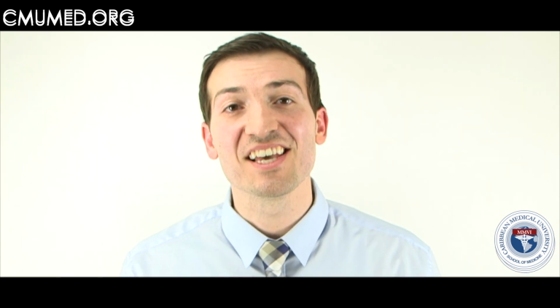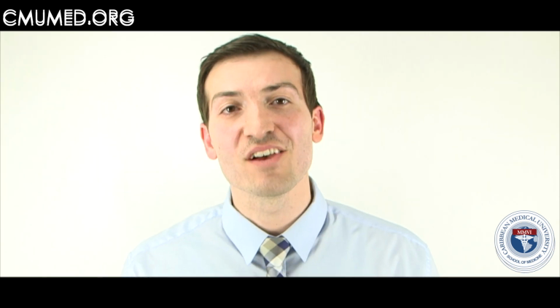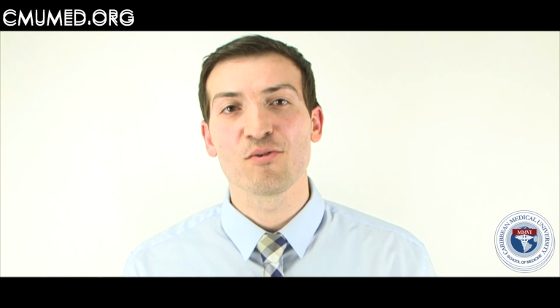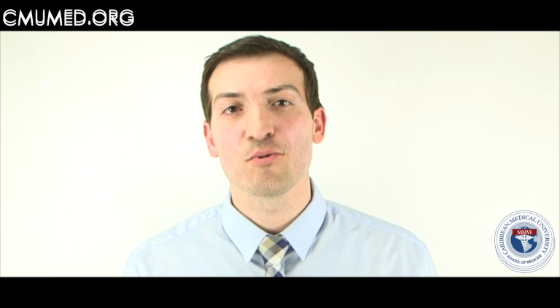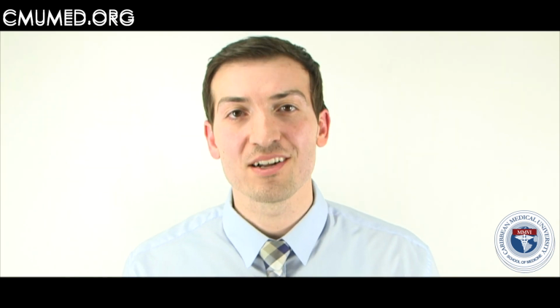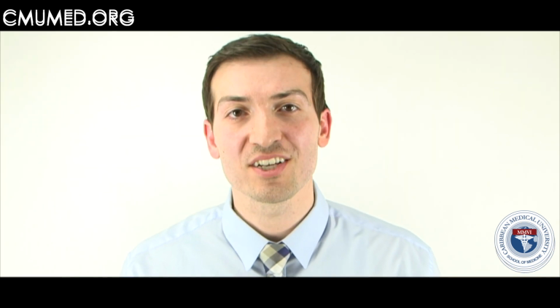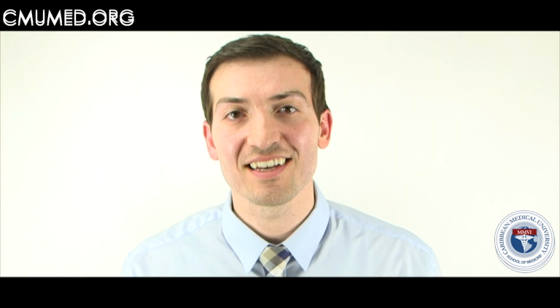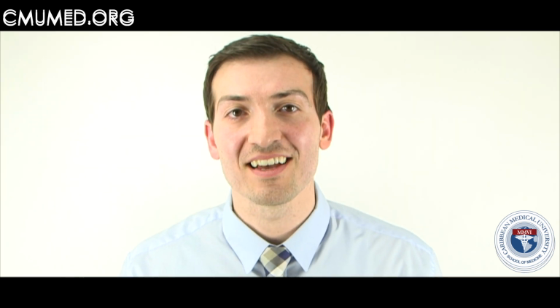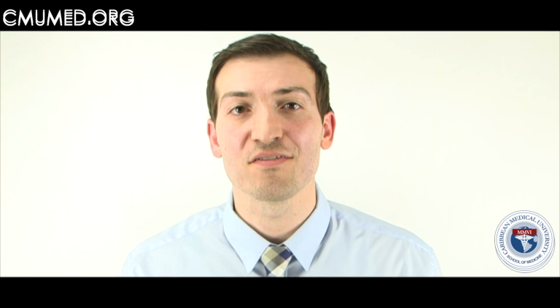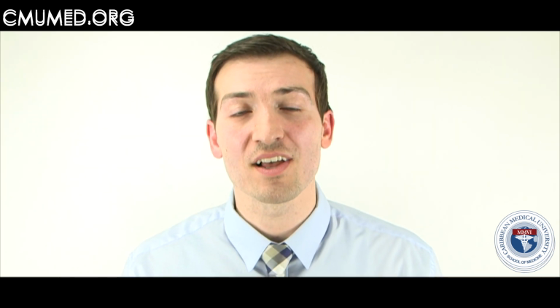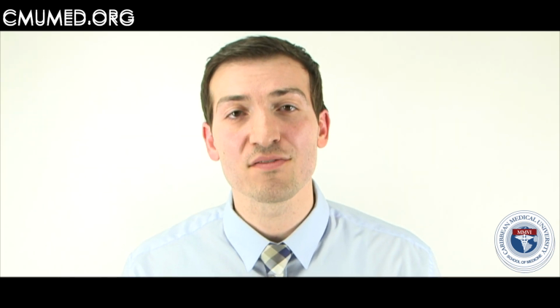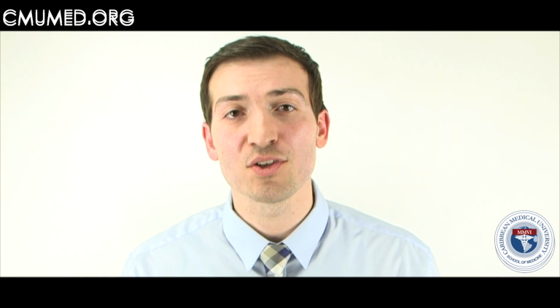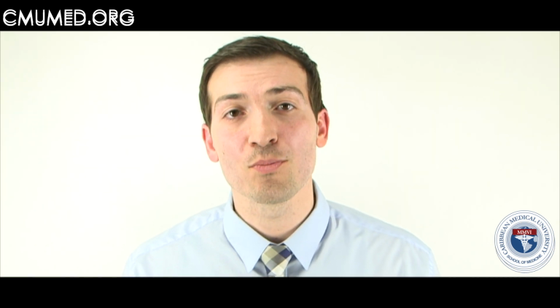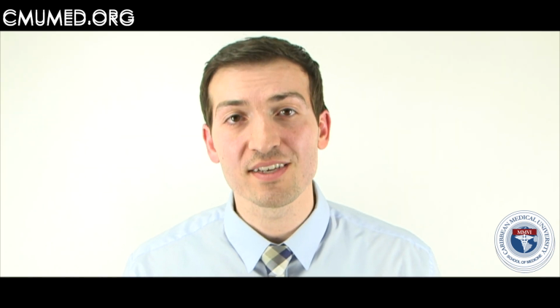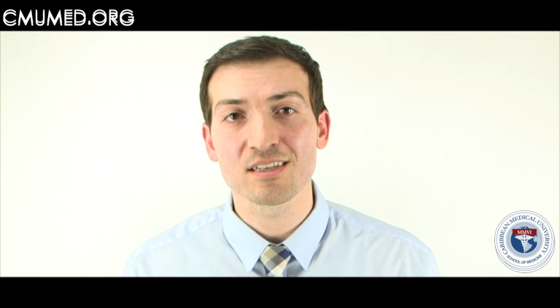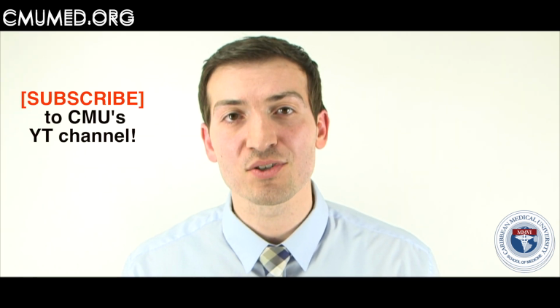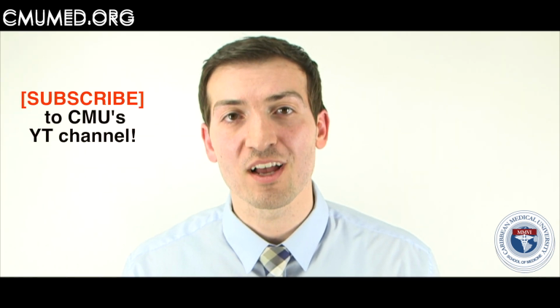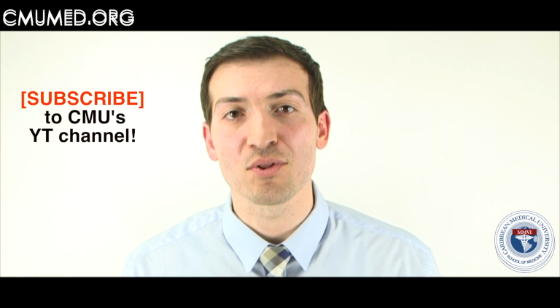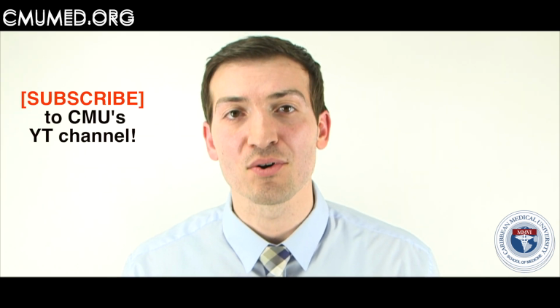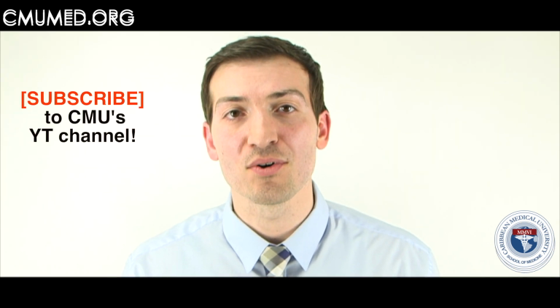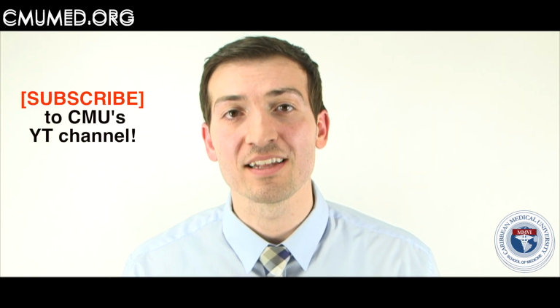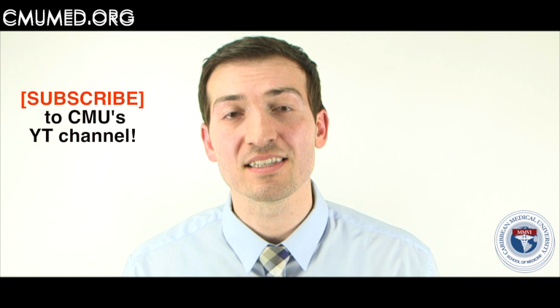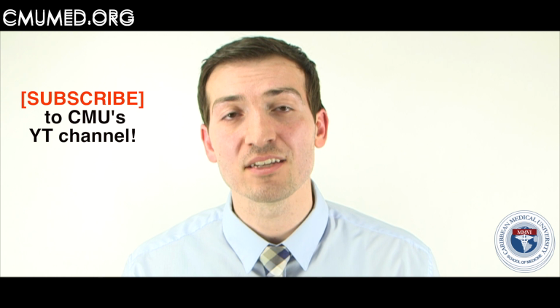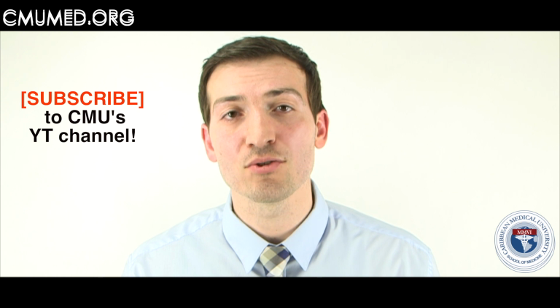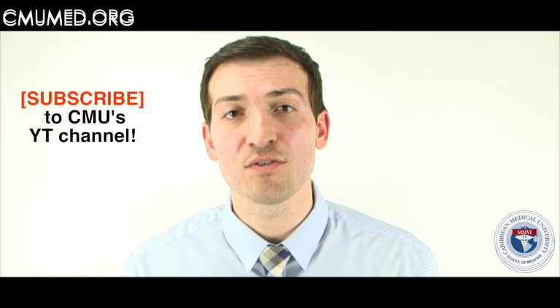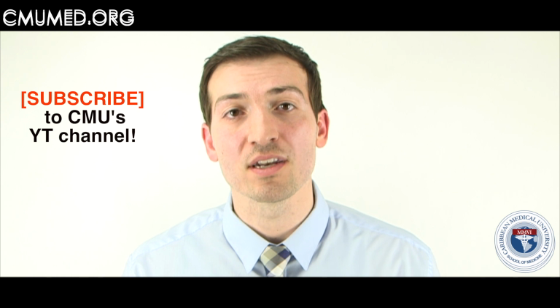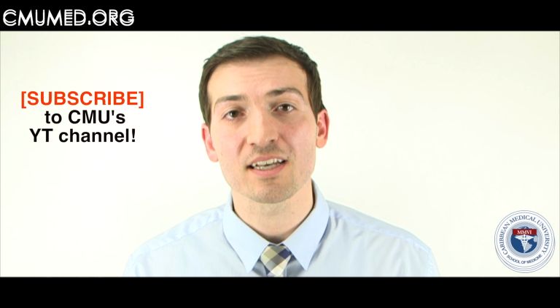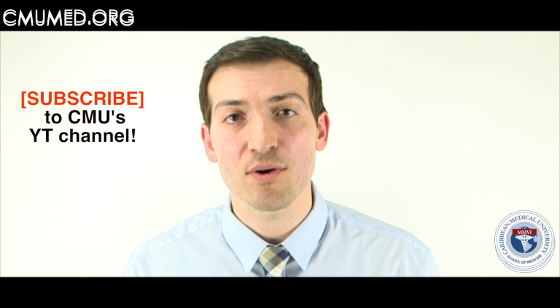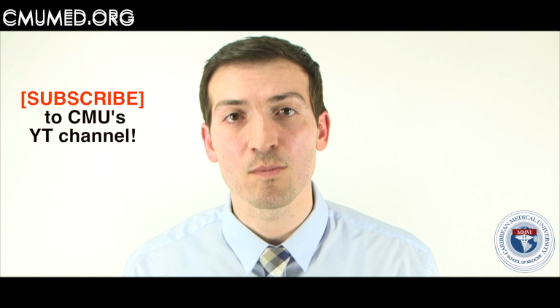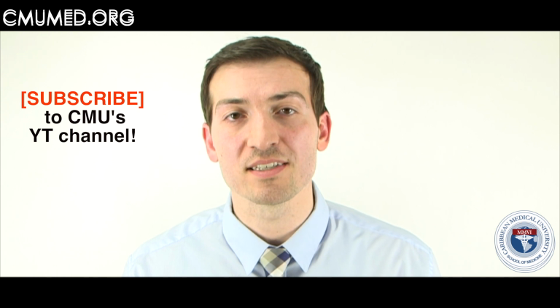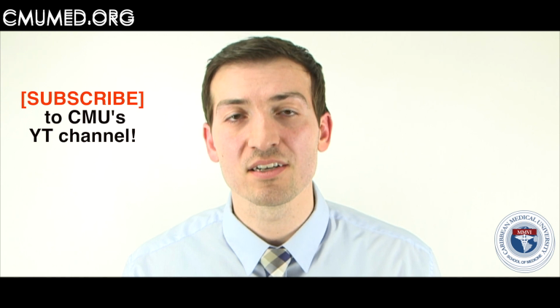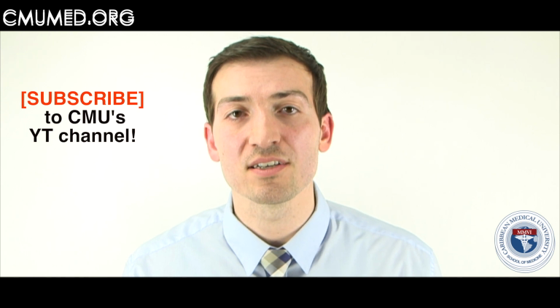Thank you everyone for watching. If you liked the video, please subscribe below and stay tuned for the next part of my series.